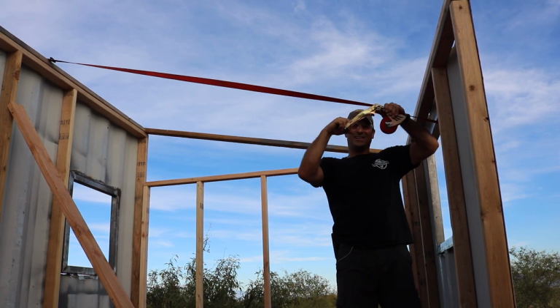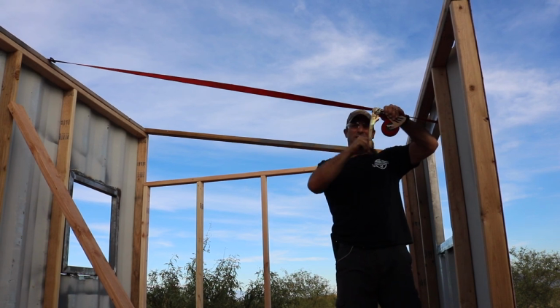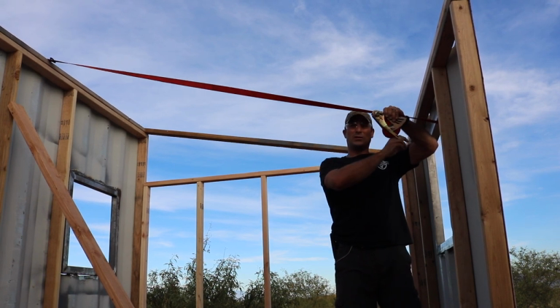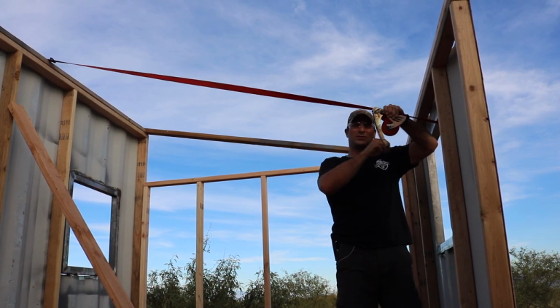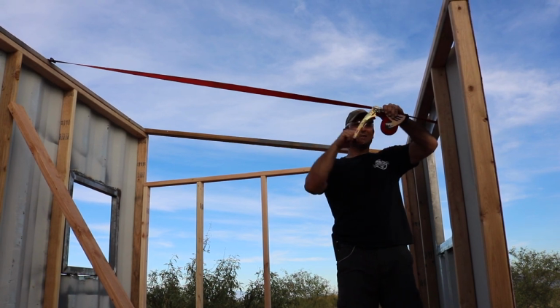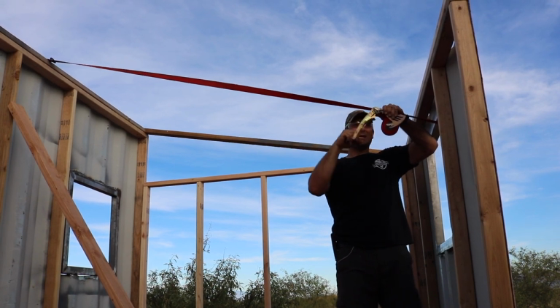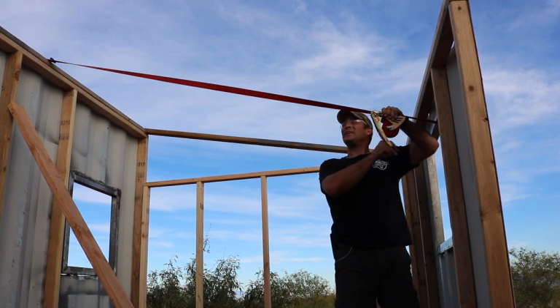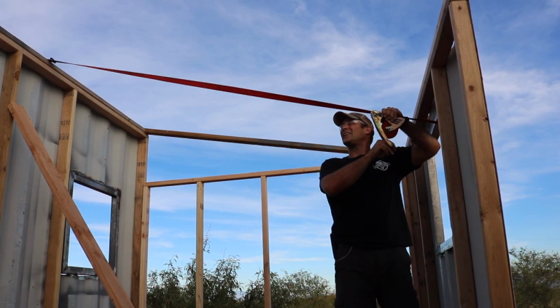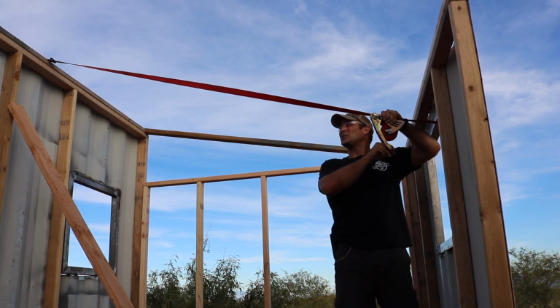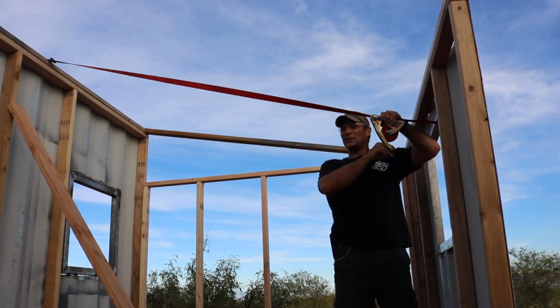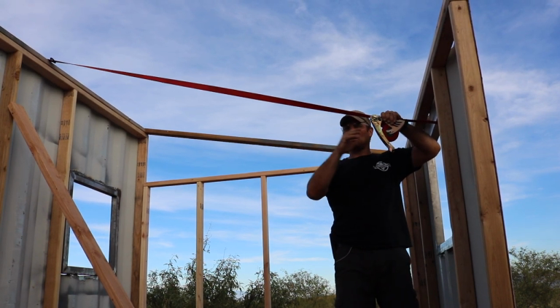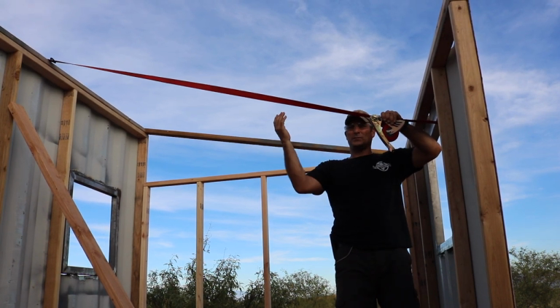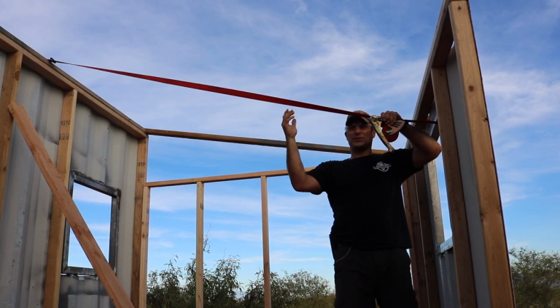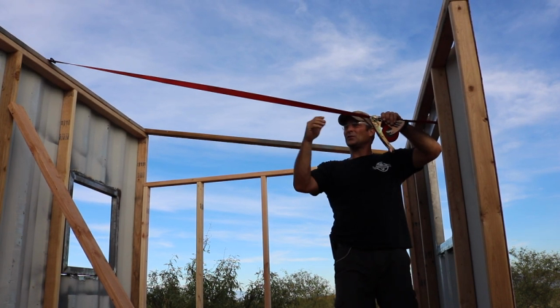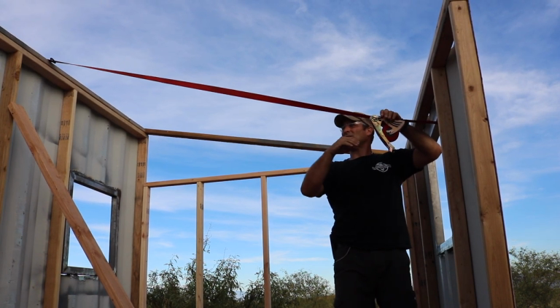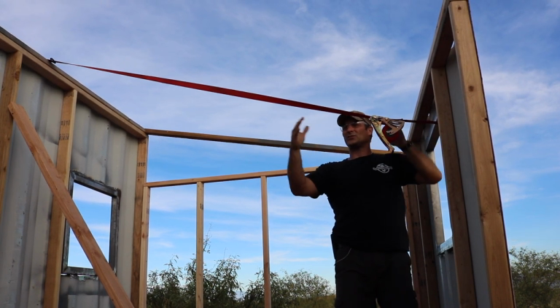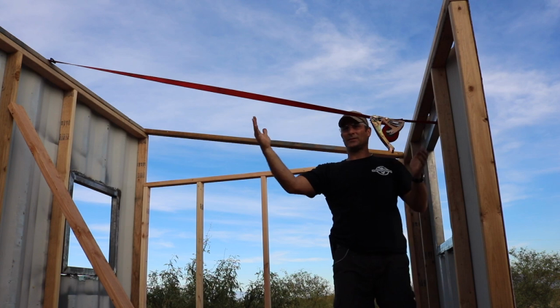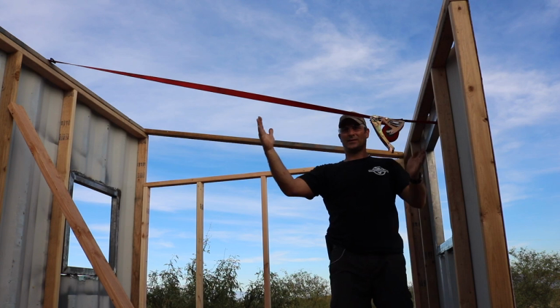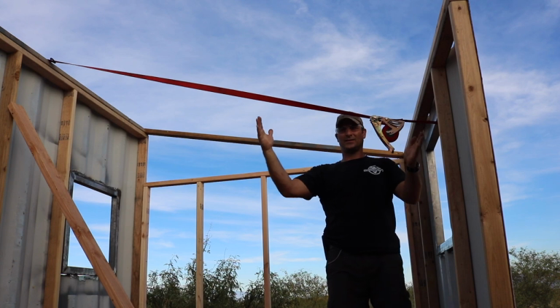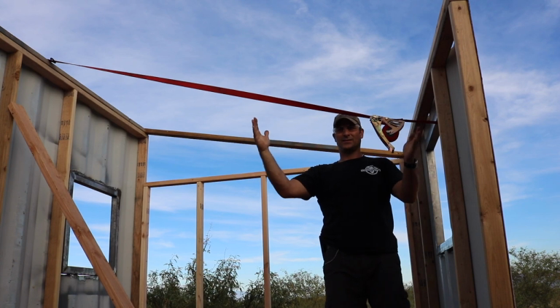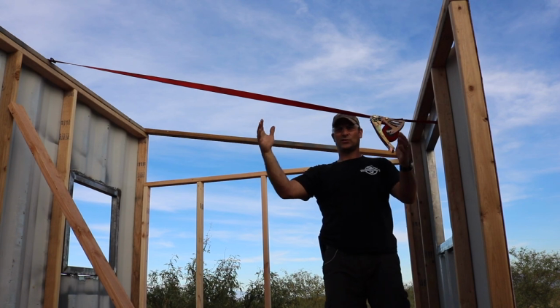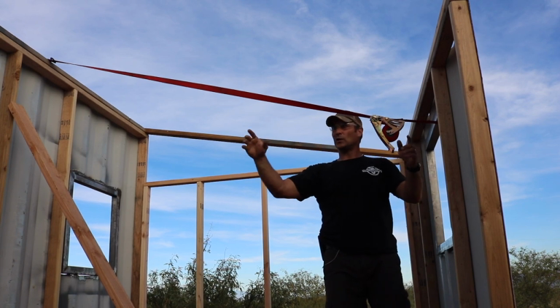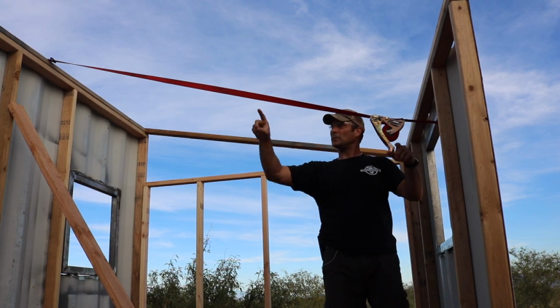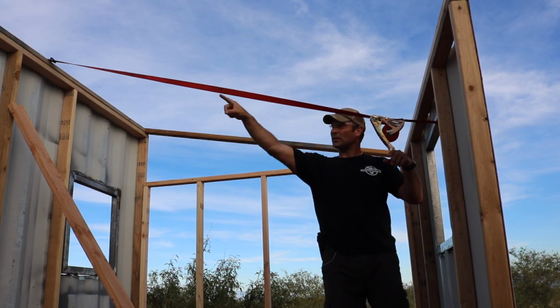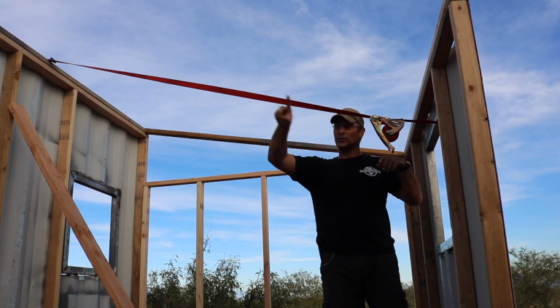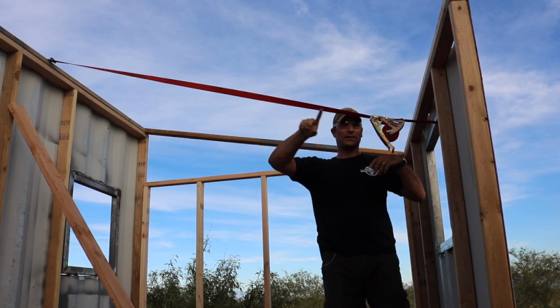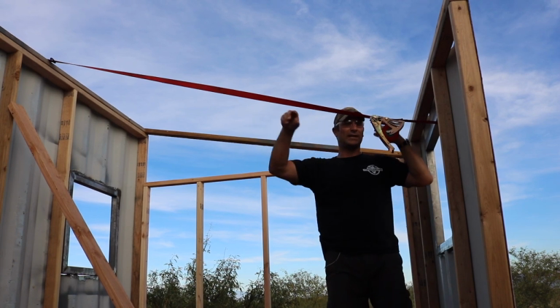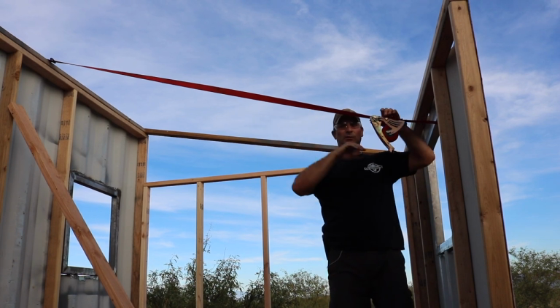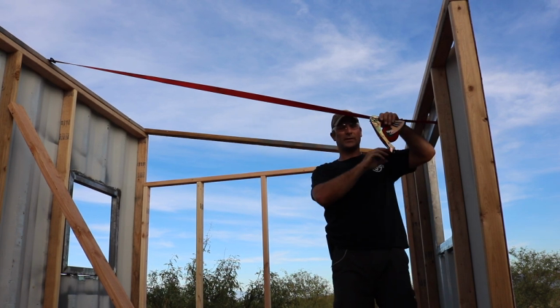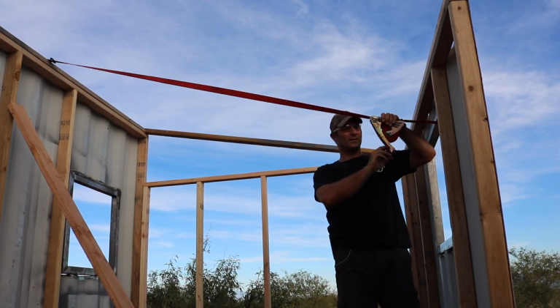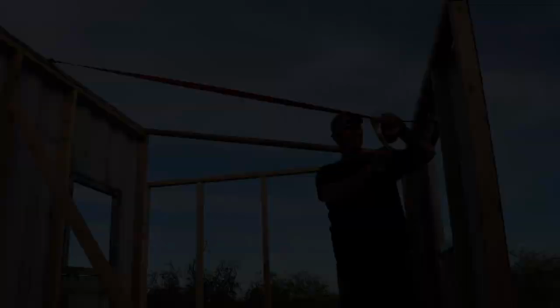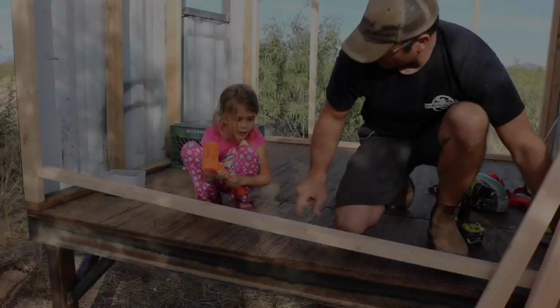These walls are still a bit out of square, so I'm just using a ratchet strap to square them up so I can put this angled piece on.